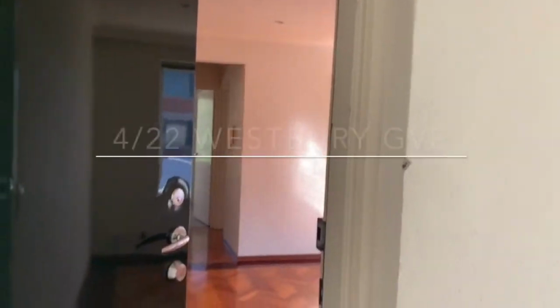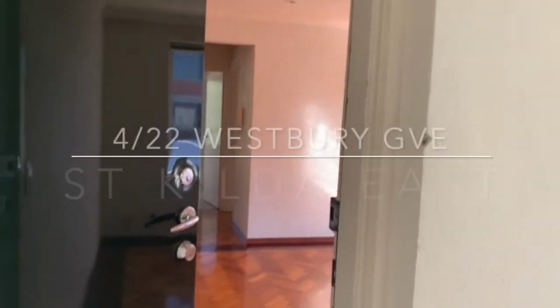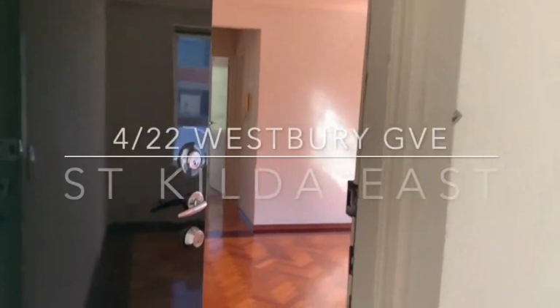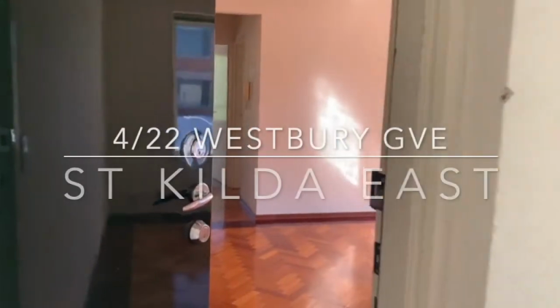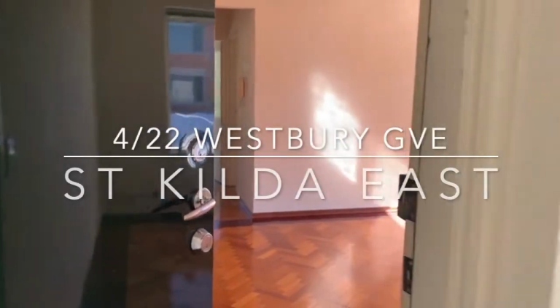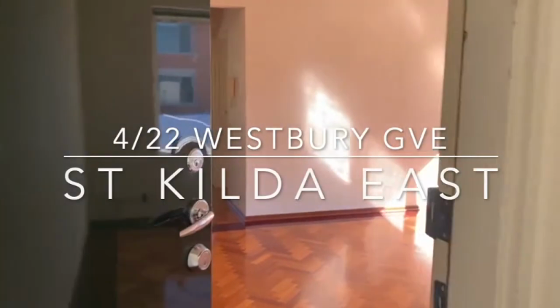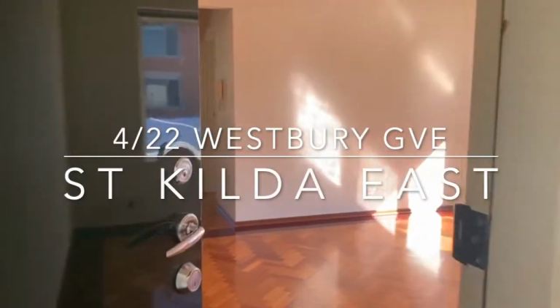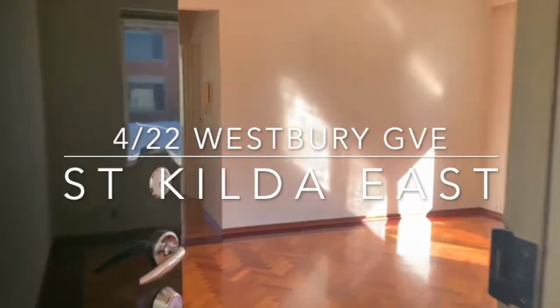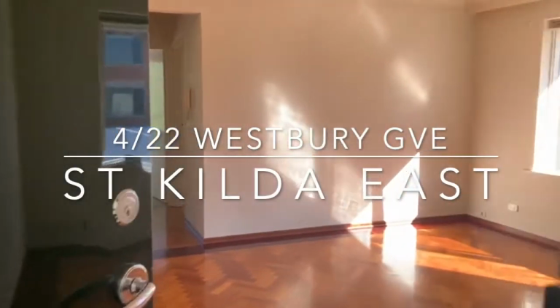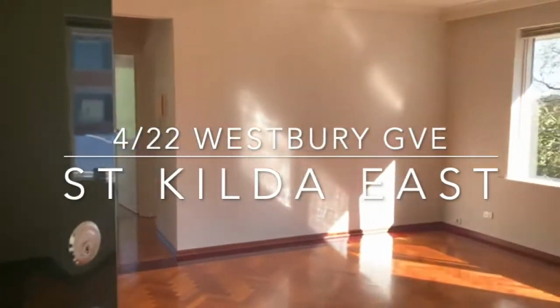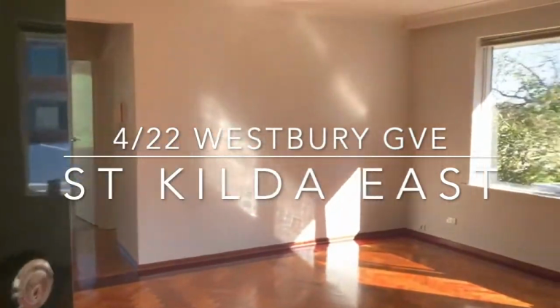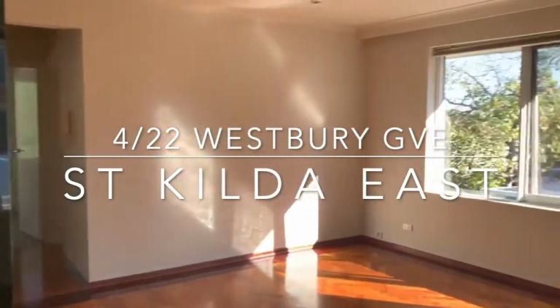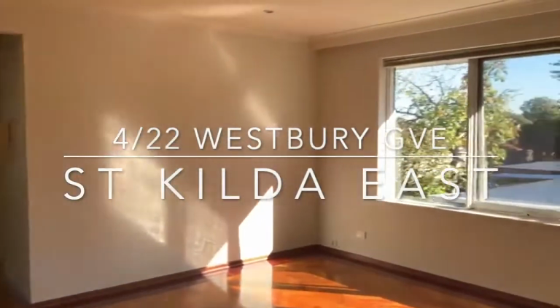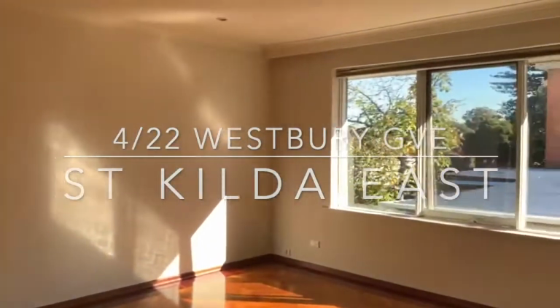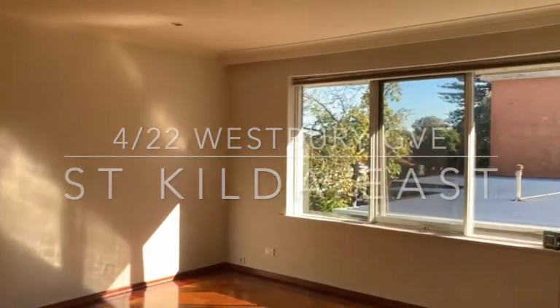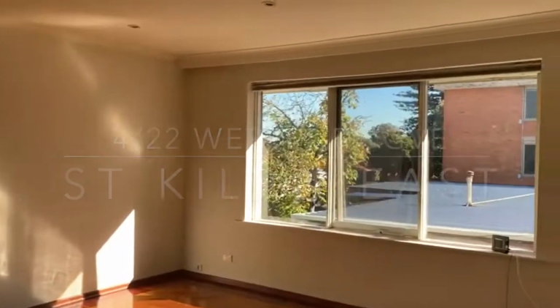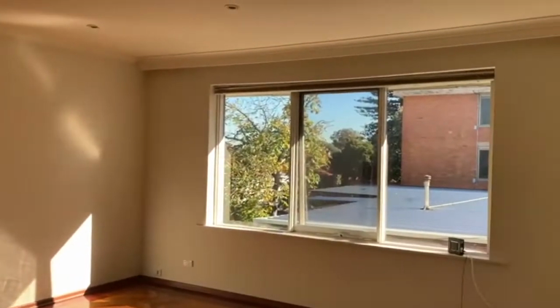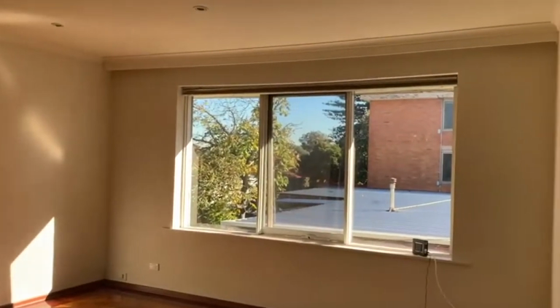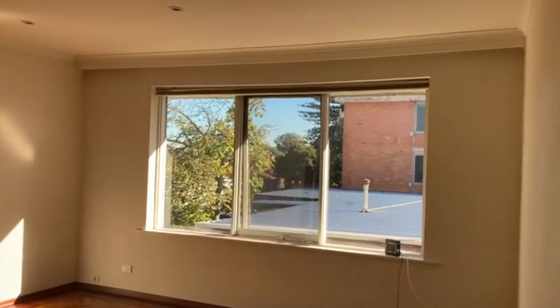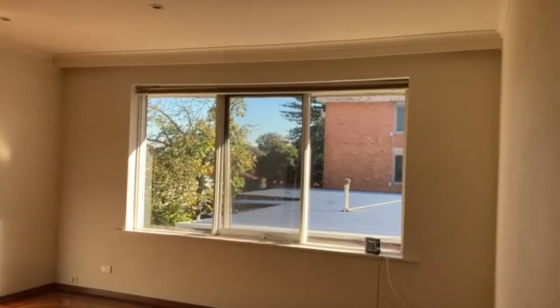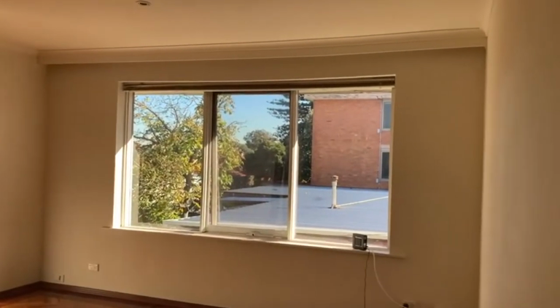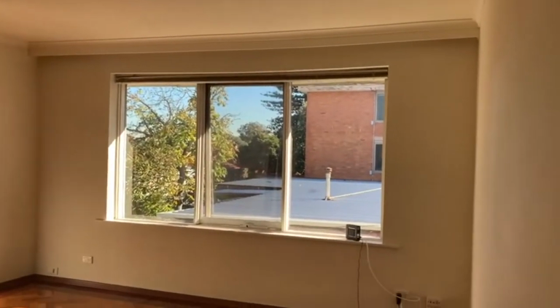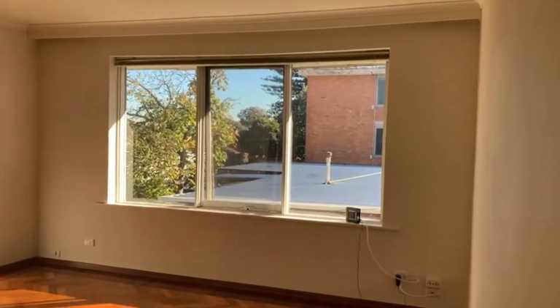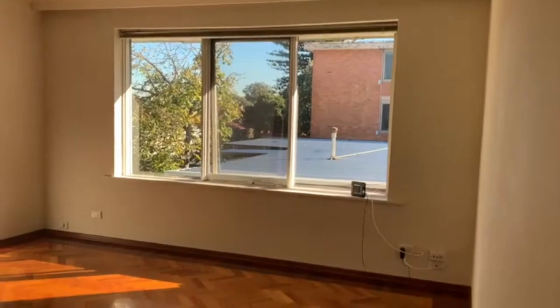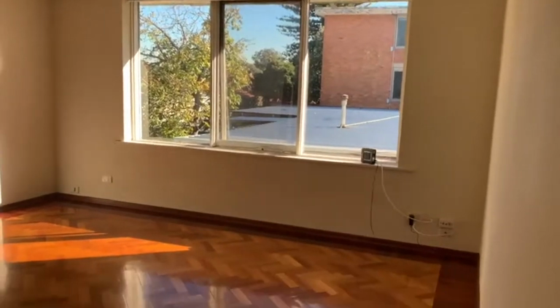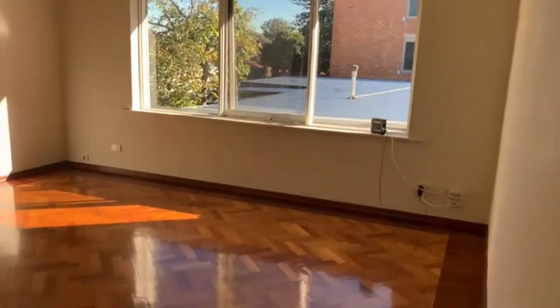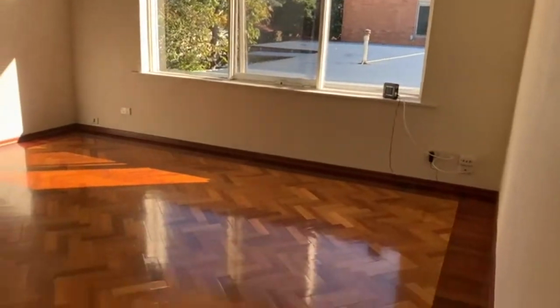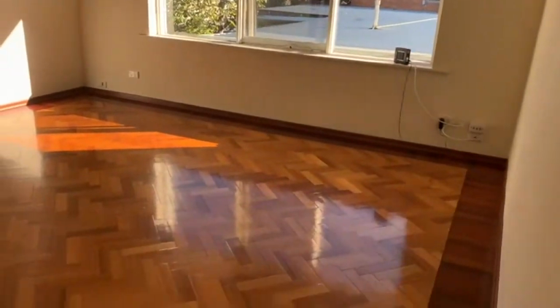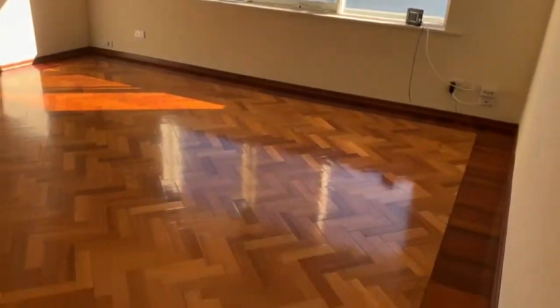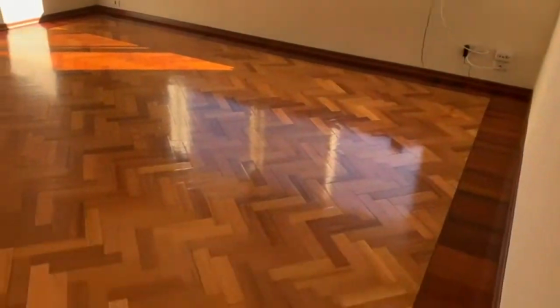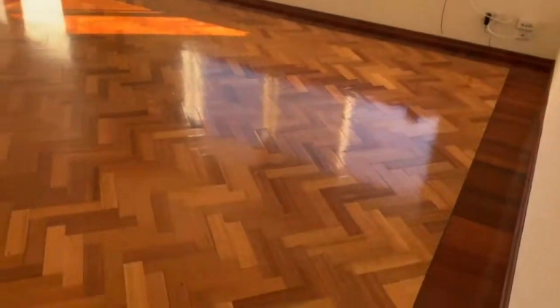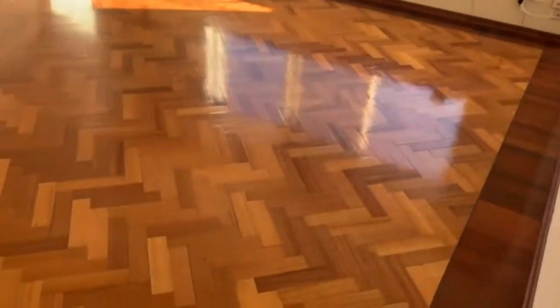Welcome to apartment 4 of 22 Westbury Grove in St Kilda East. Today we're featuring a two-bedroom apartment.